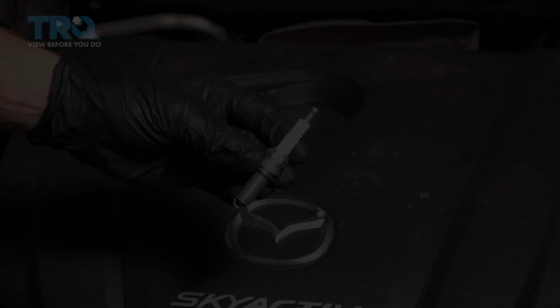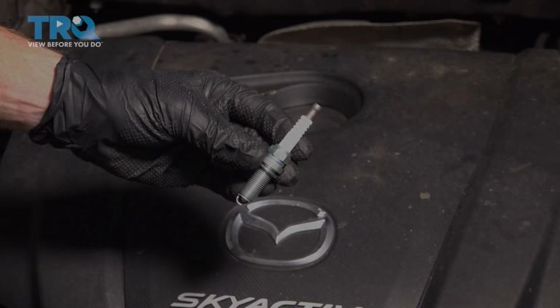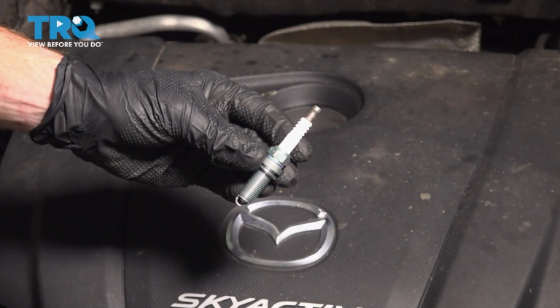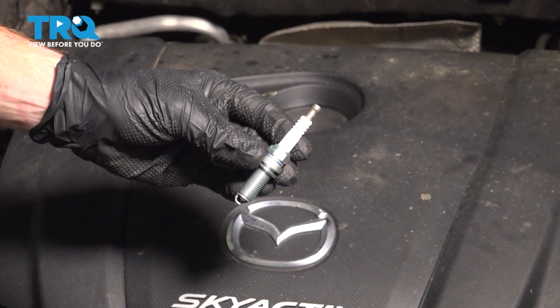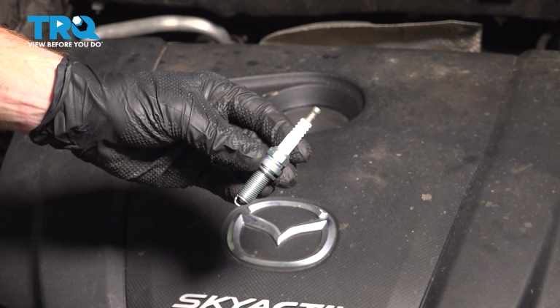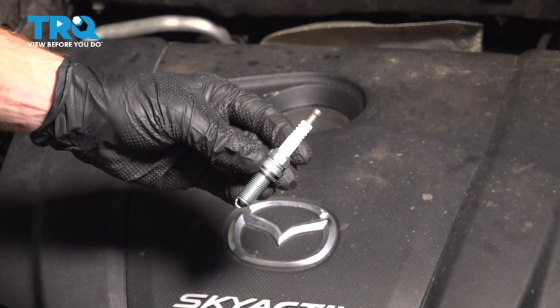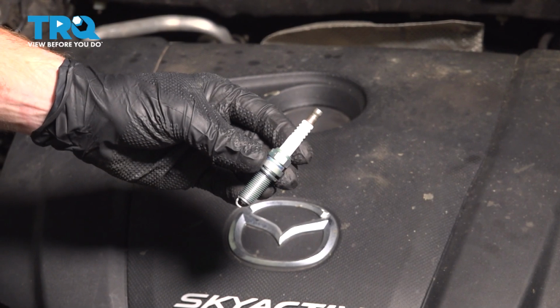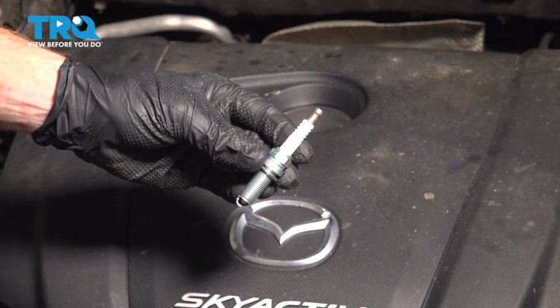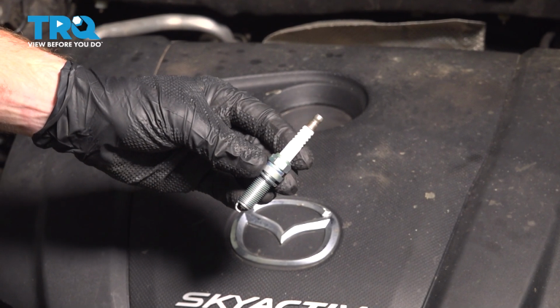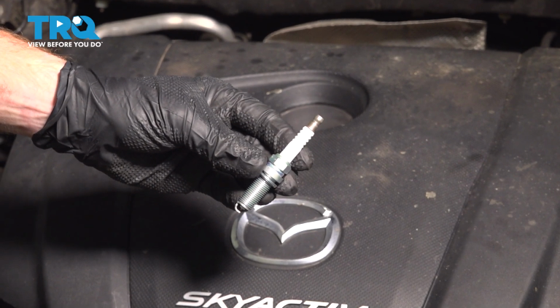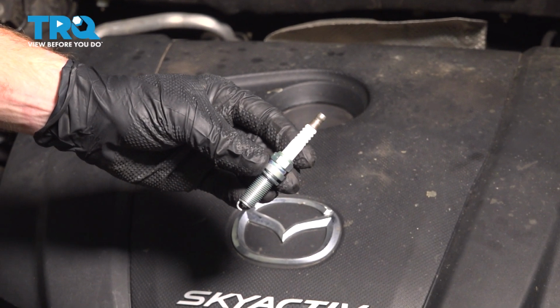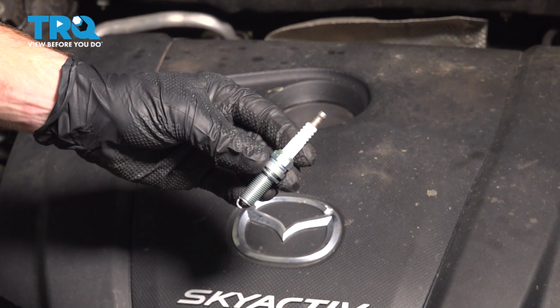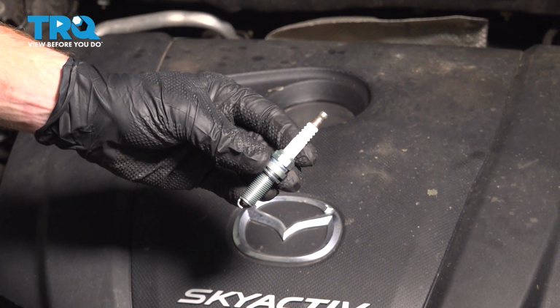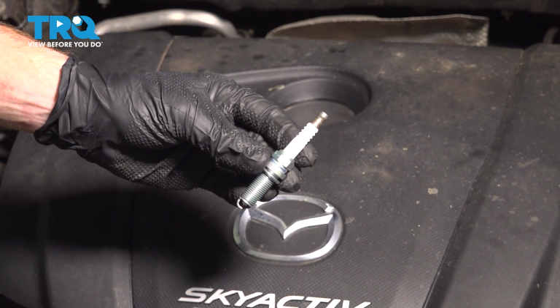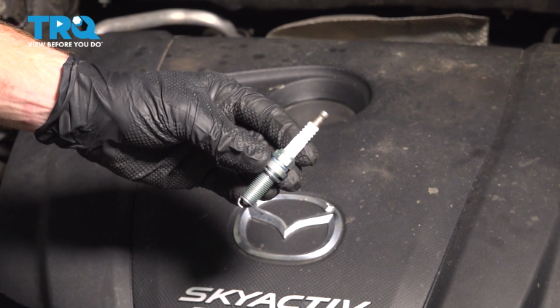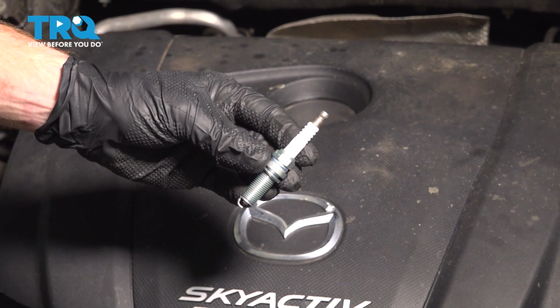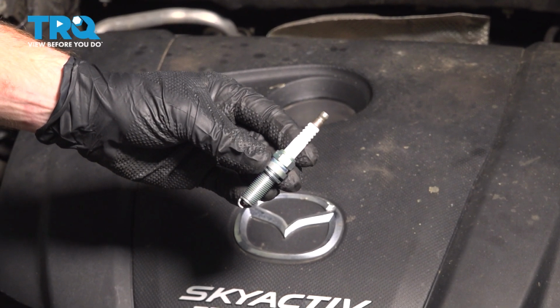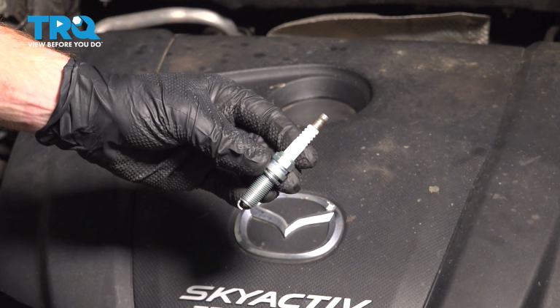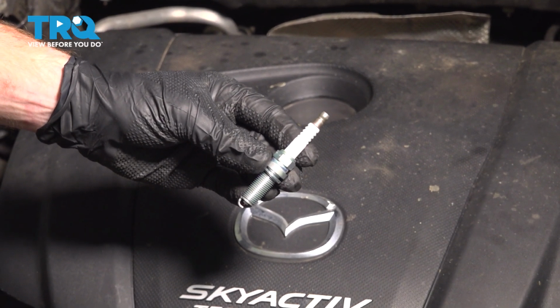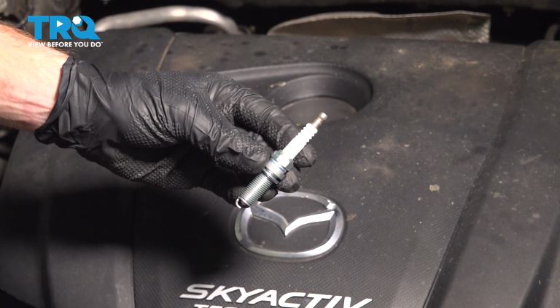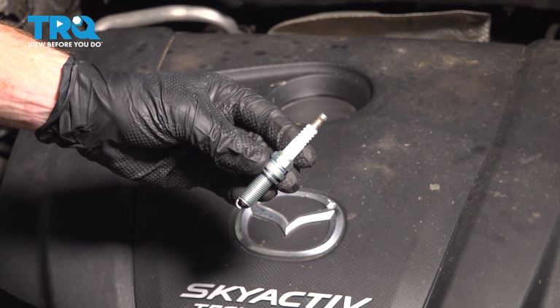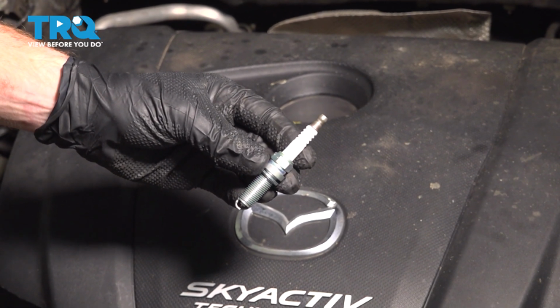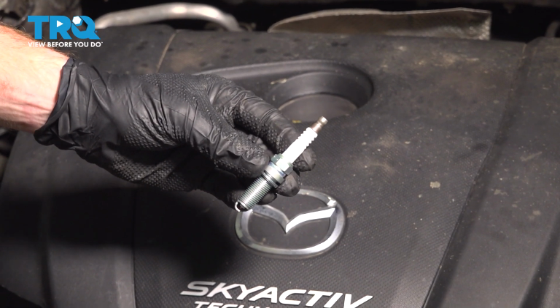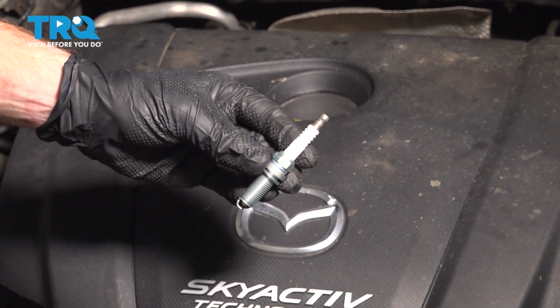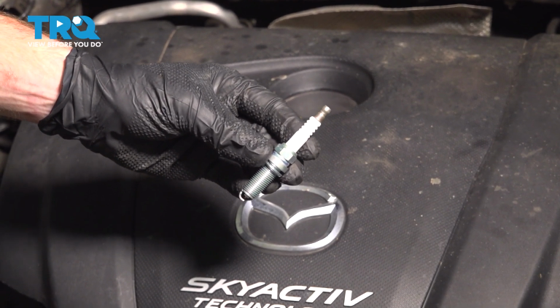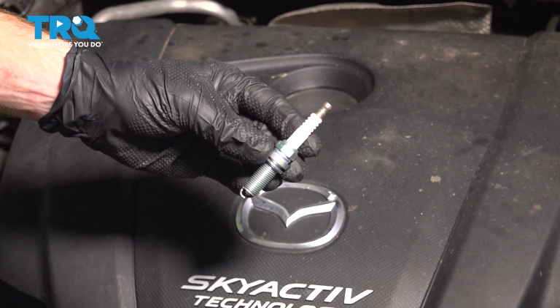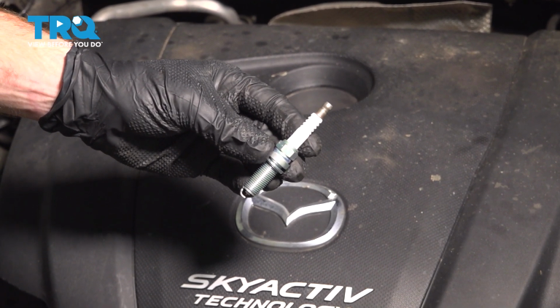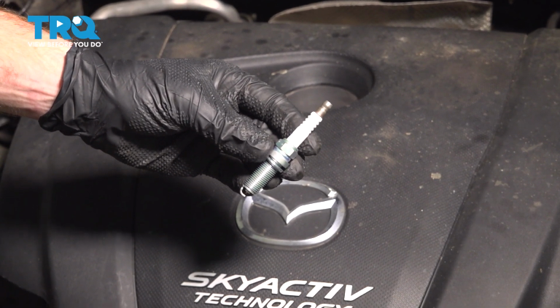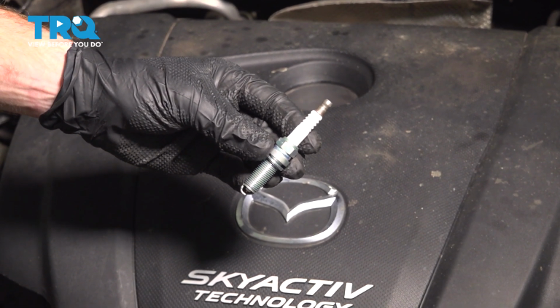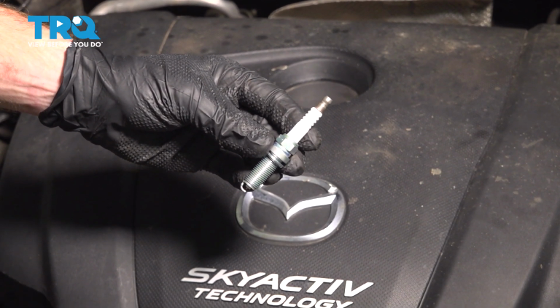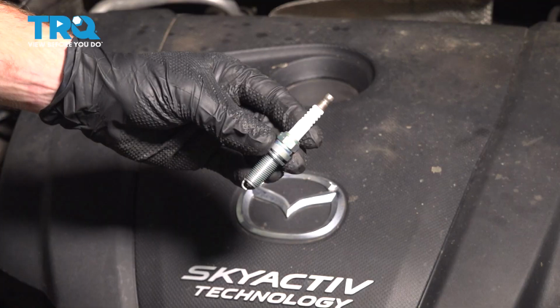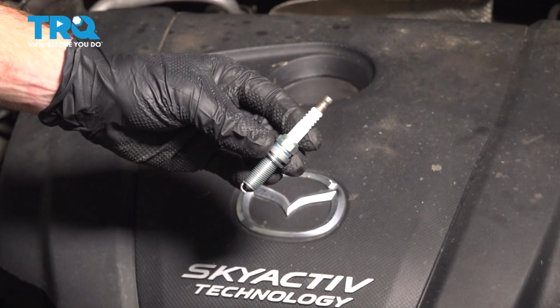This video will show you how to replace the spark plugs on a Mazda 3. You'll have four of these located across the top of your engine.